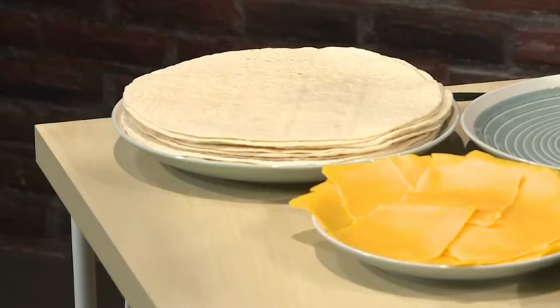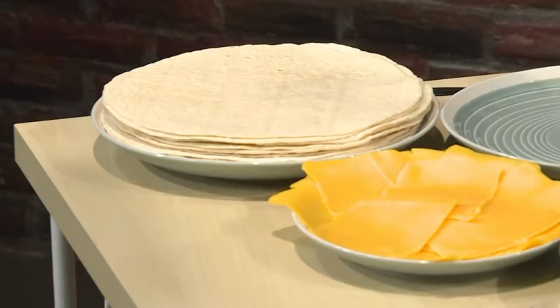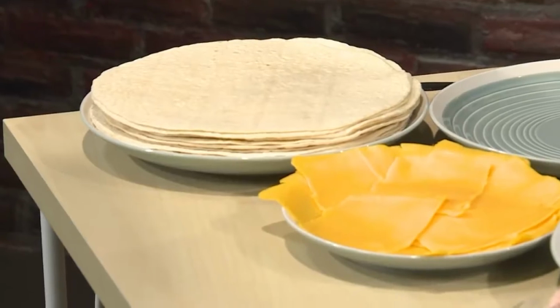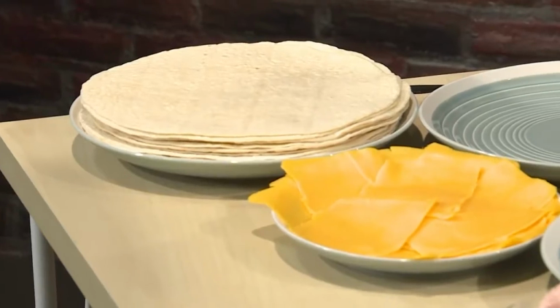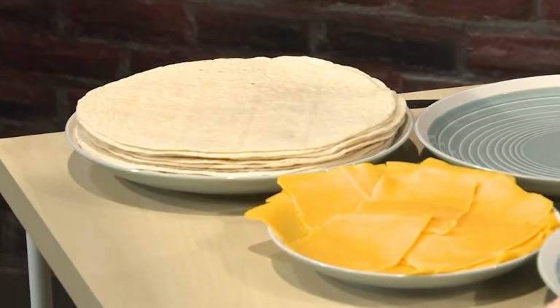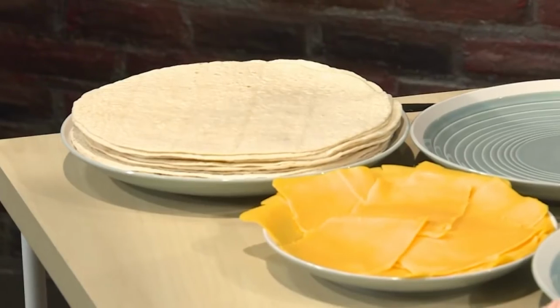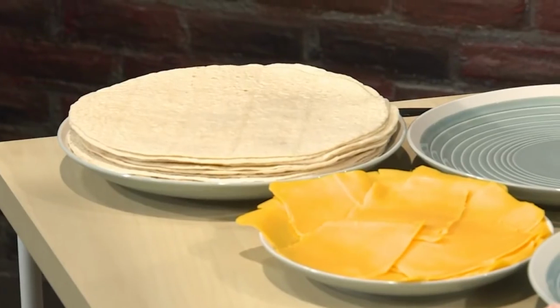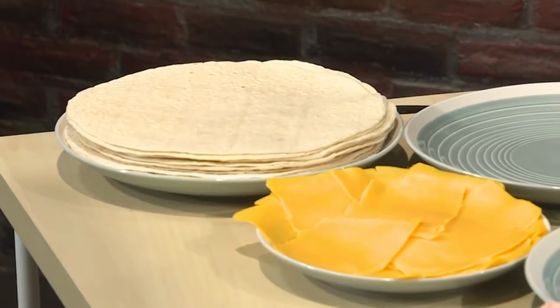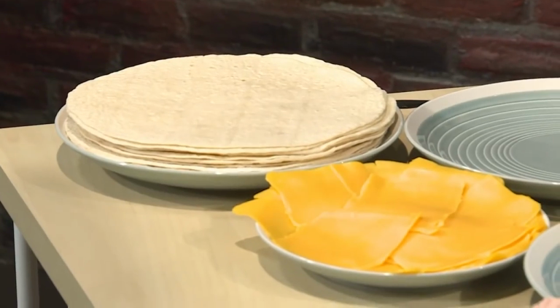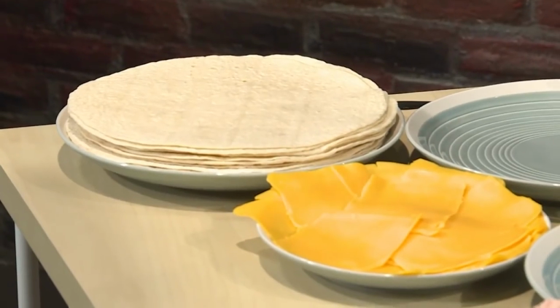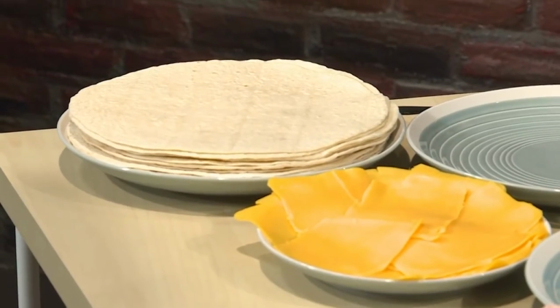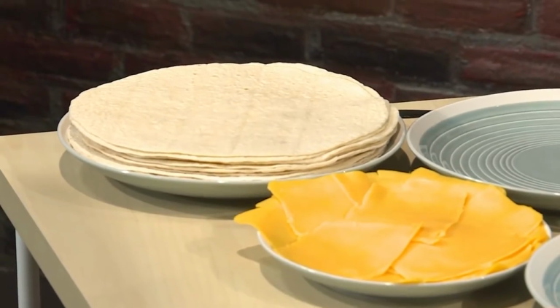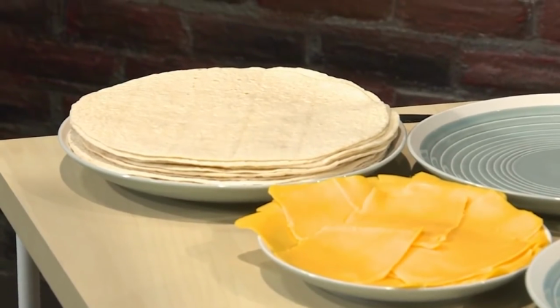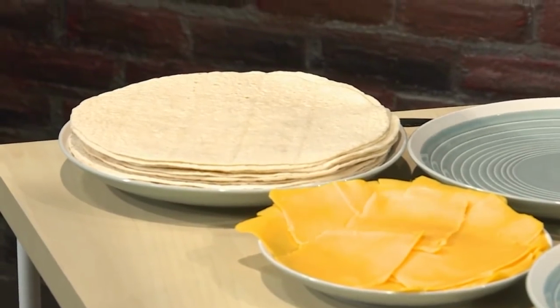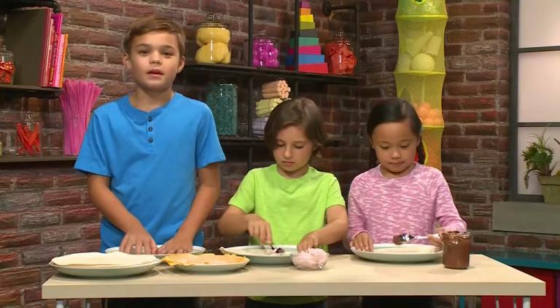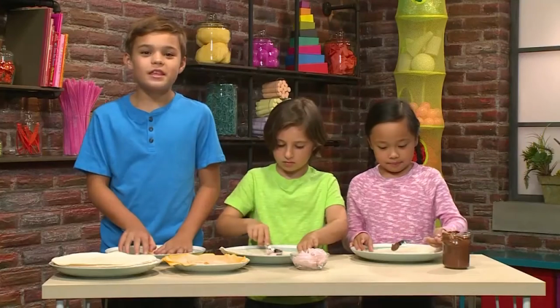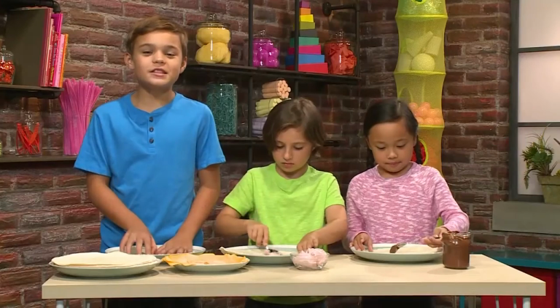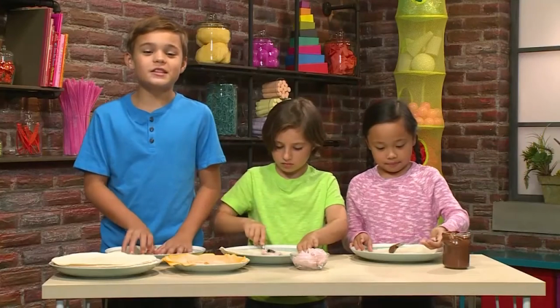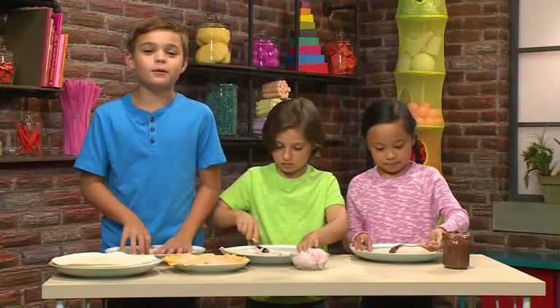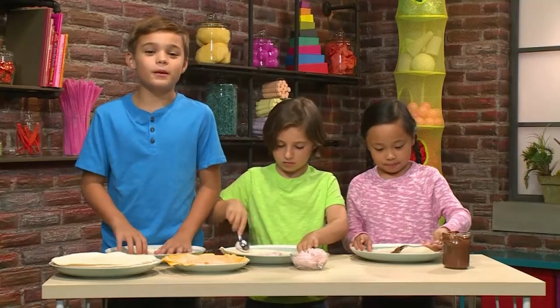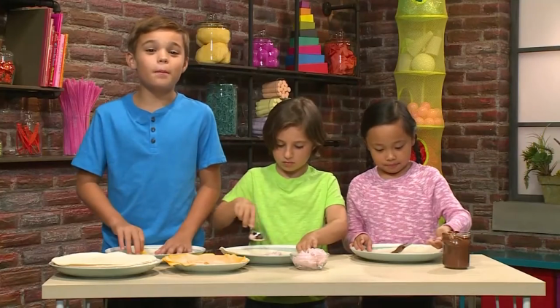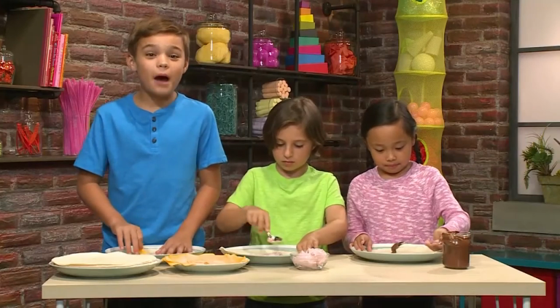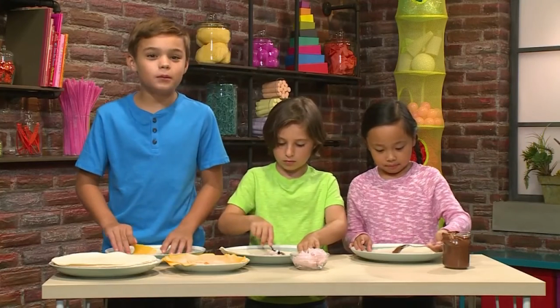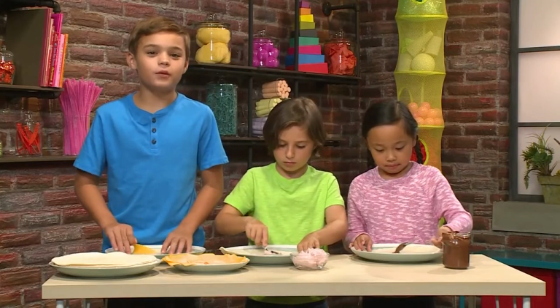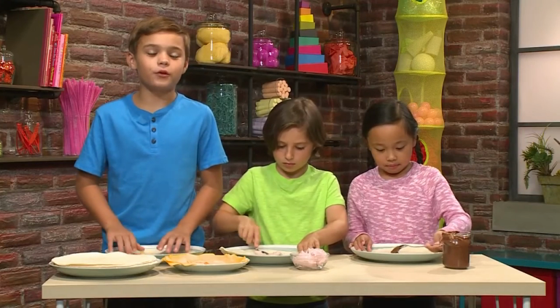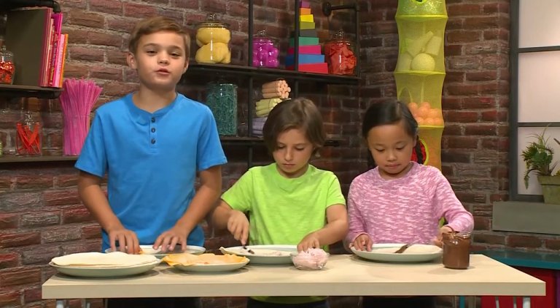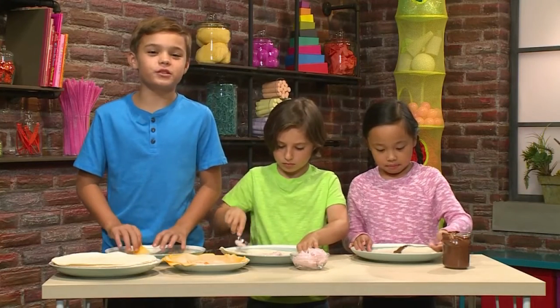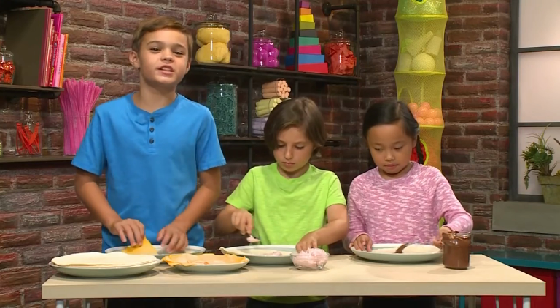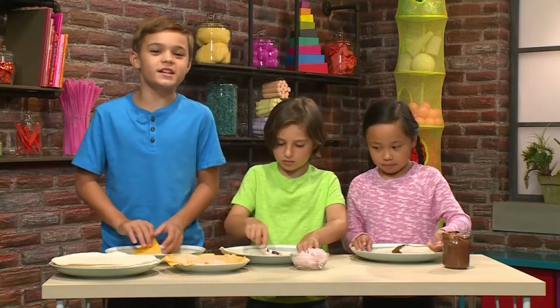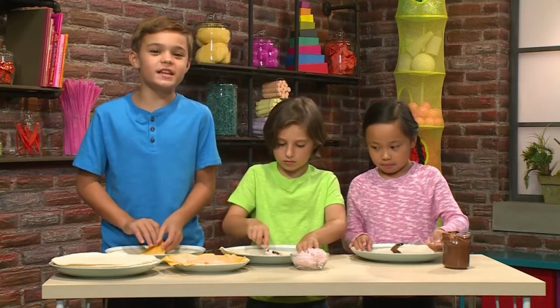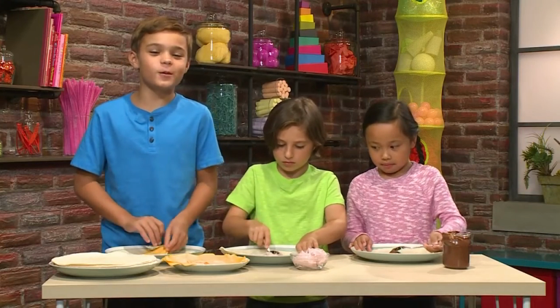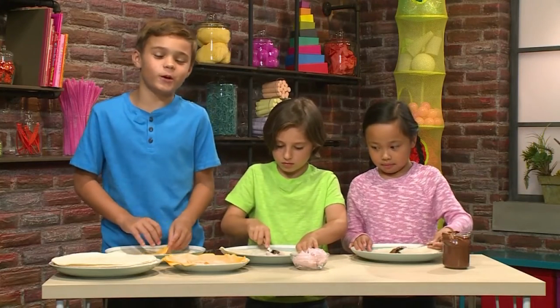First you start with your tortilla. This is gonna be the bottom of your tortilla sandwich.